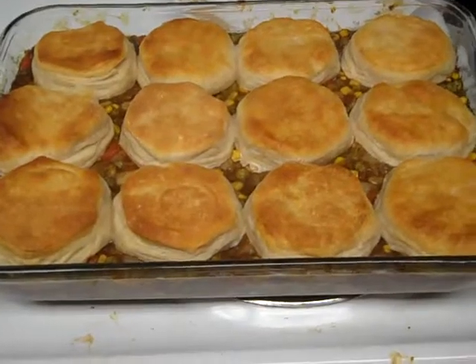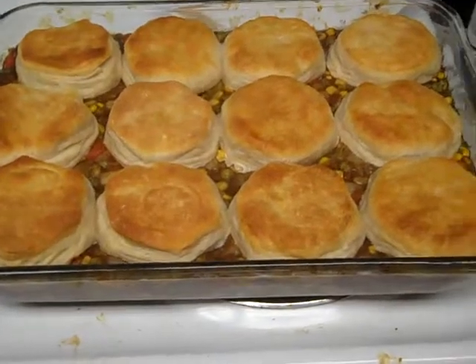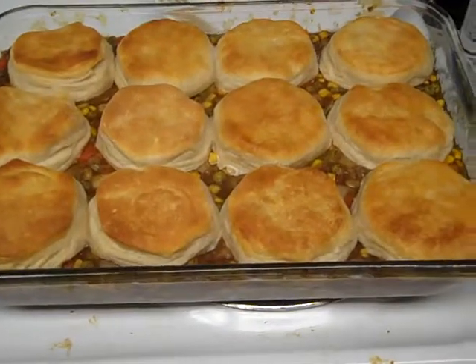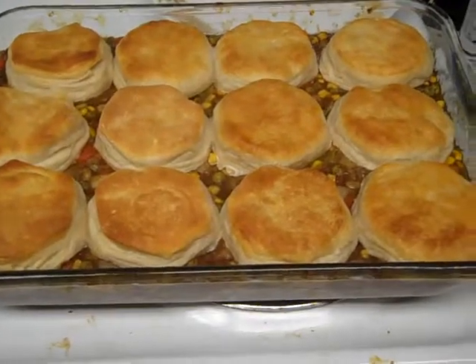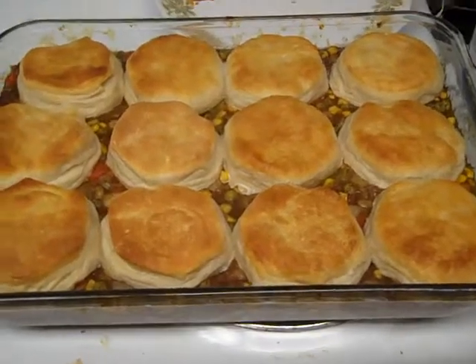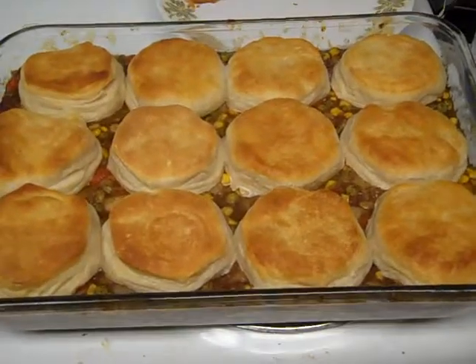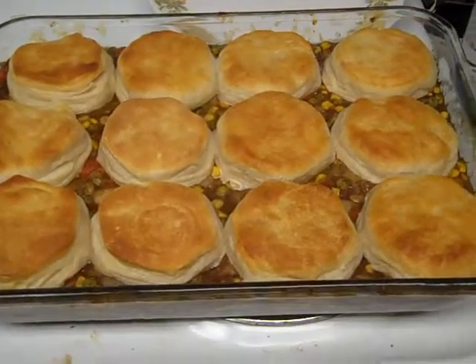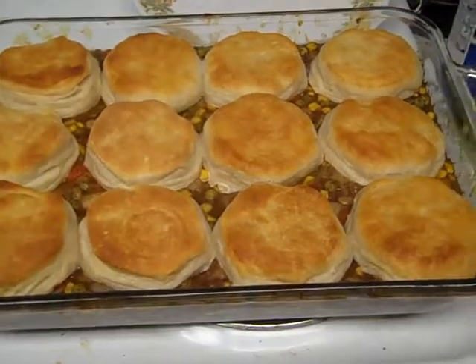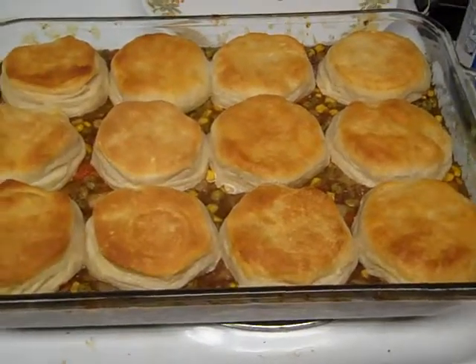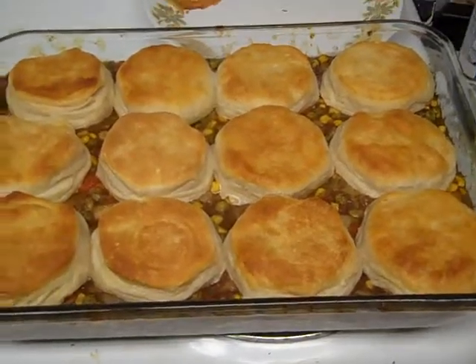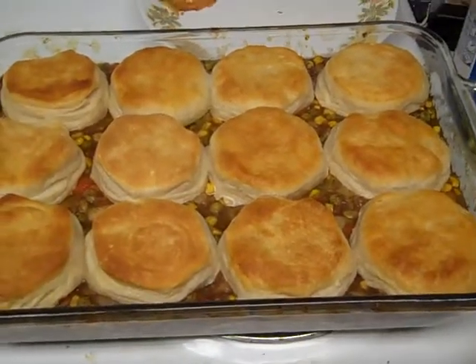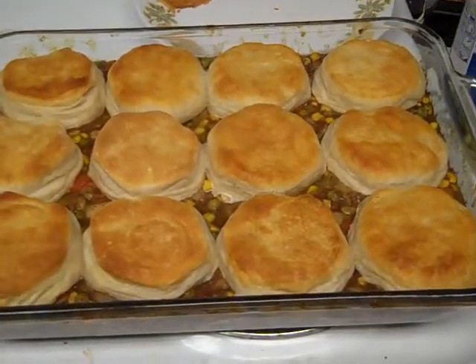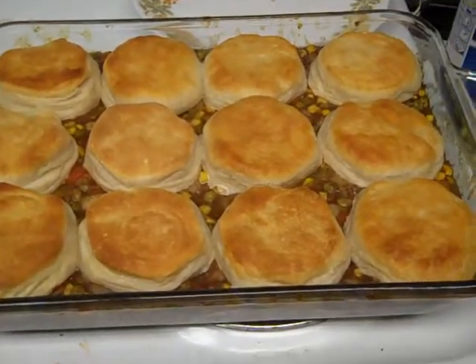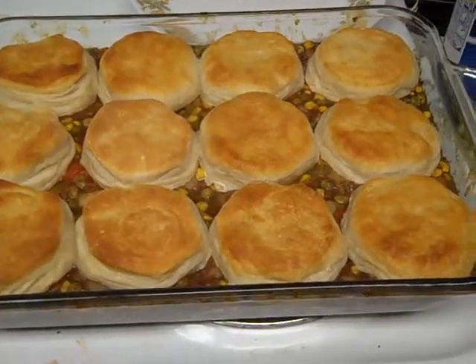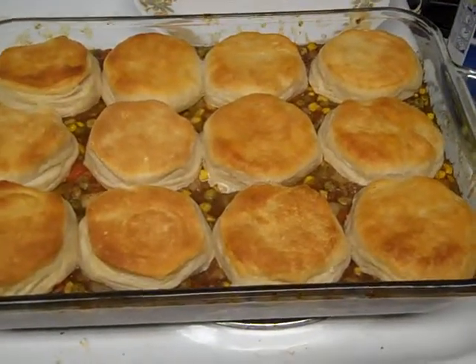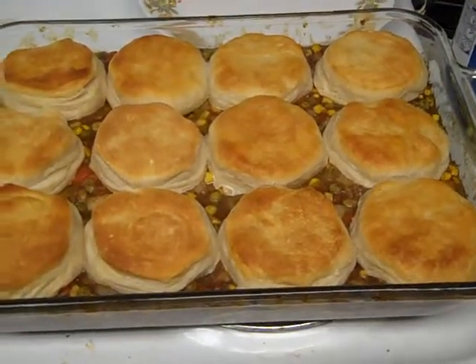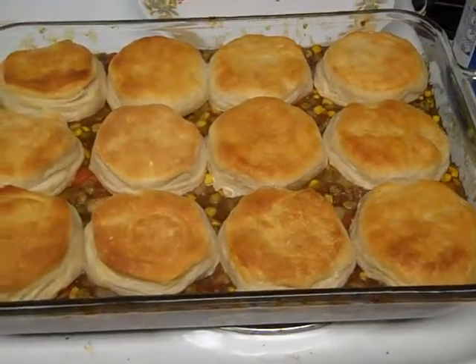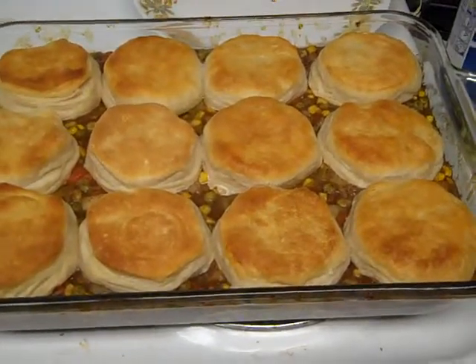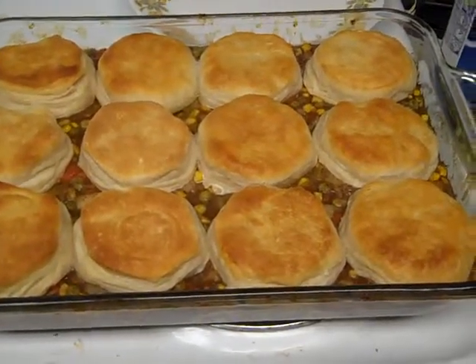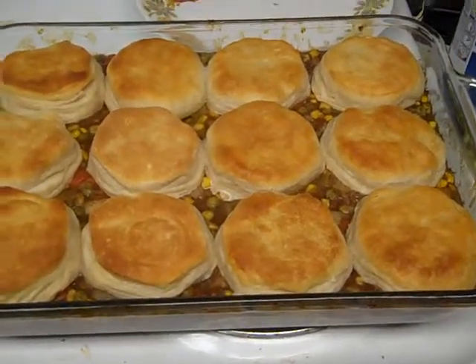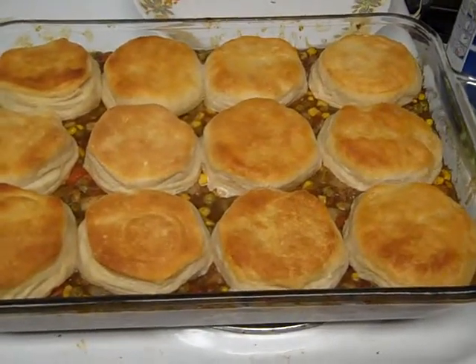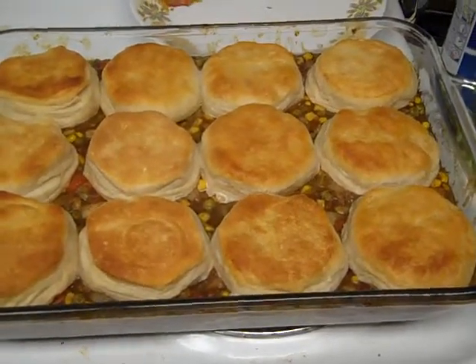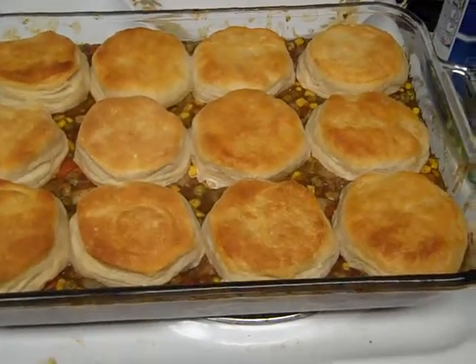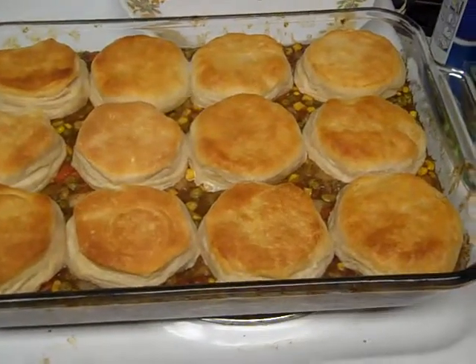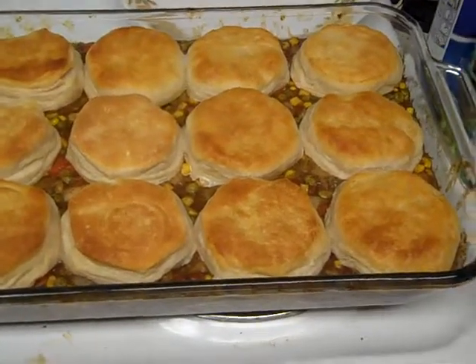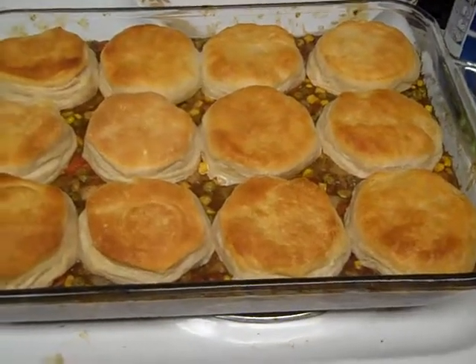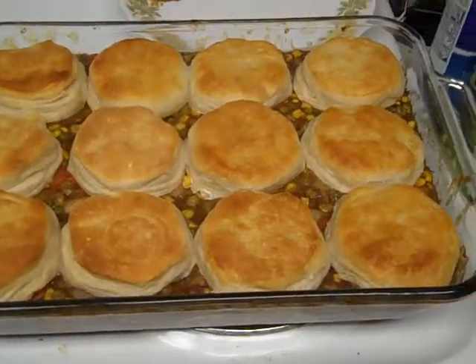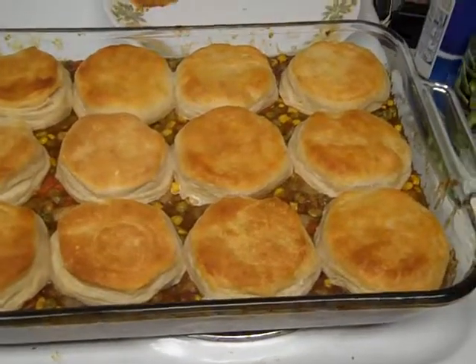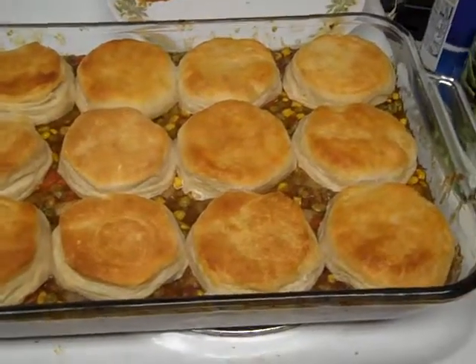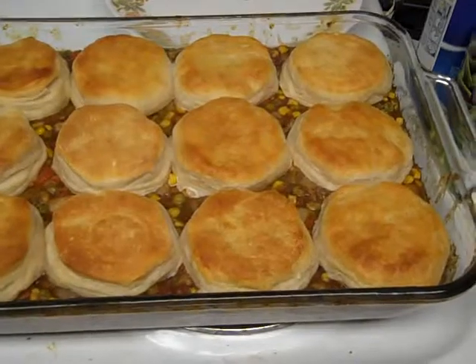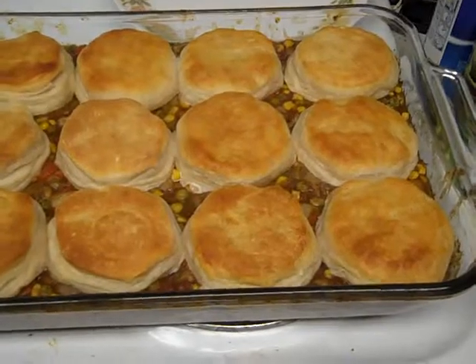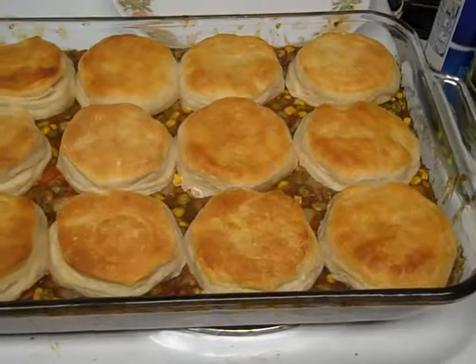15 to 18 minutes in the oven at 350 degrees, and boom, you got dinner. Thanks everybody, bye.